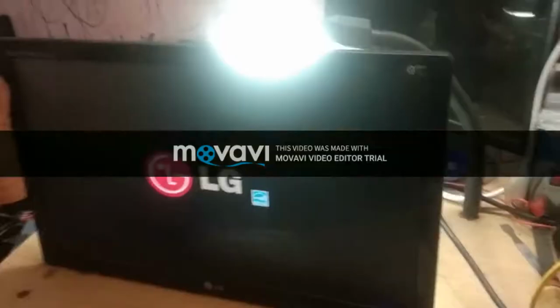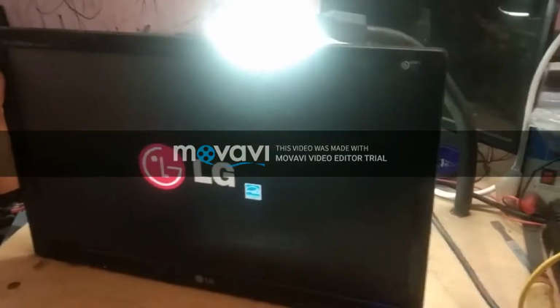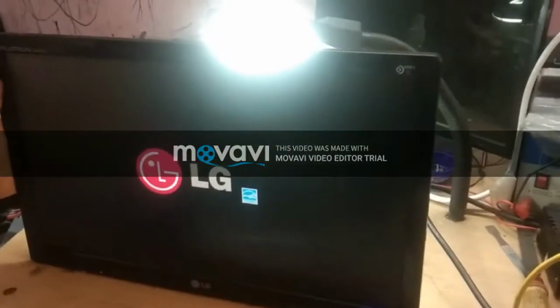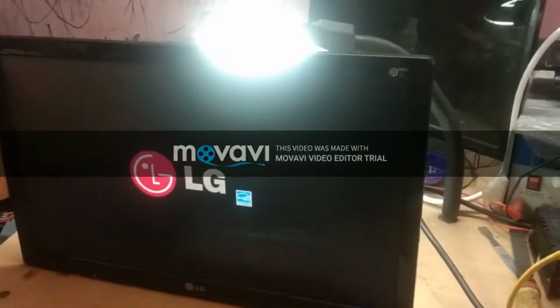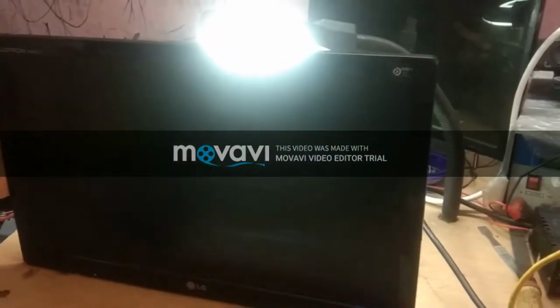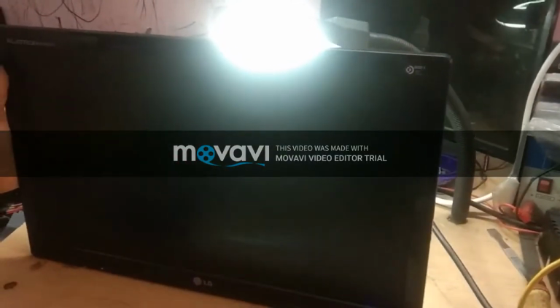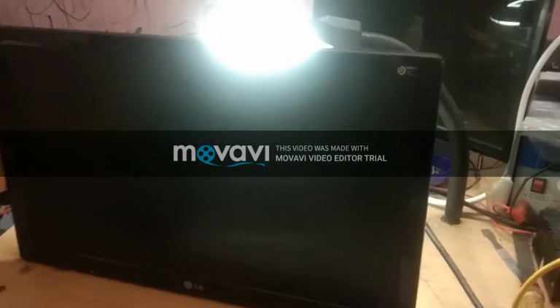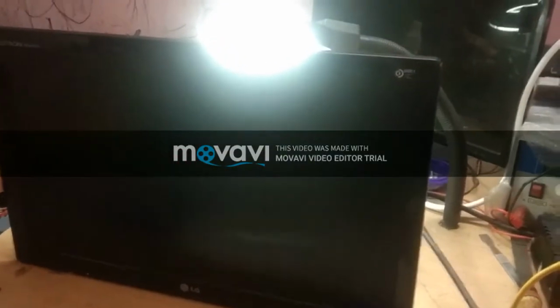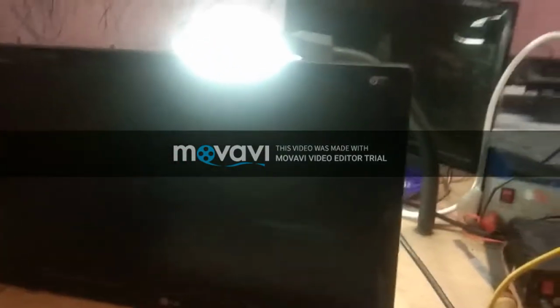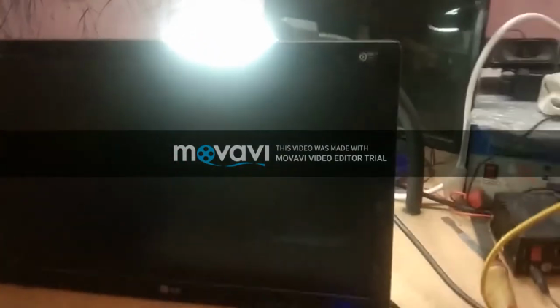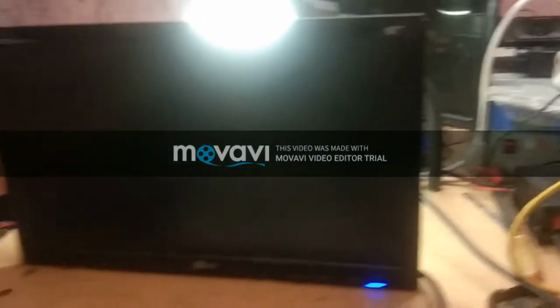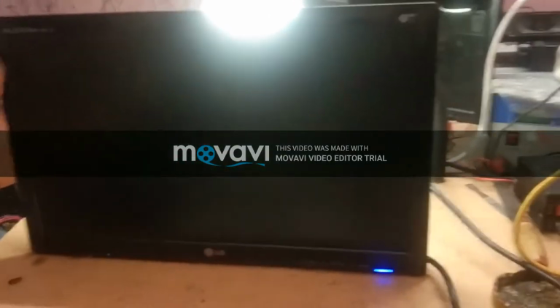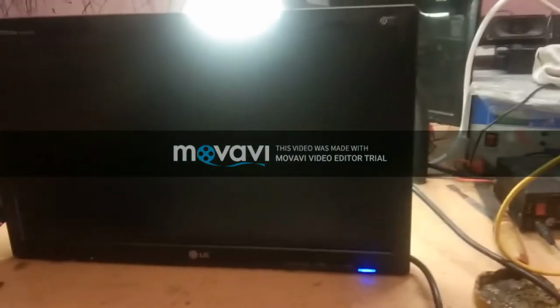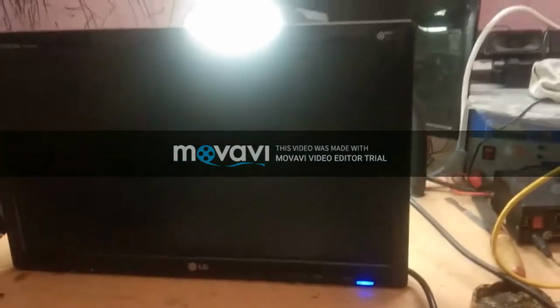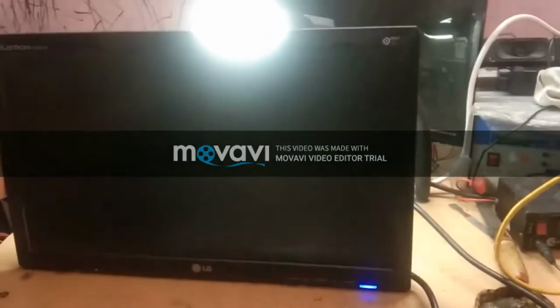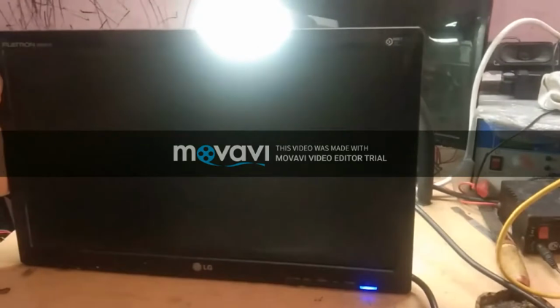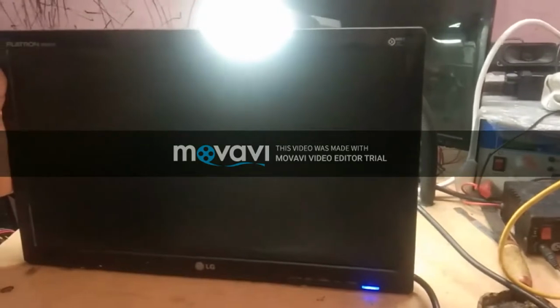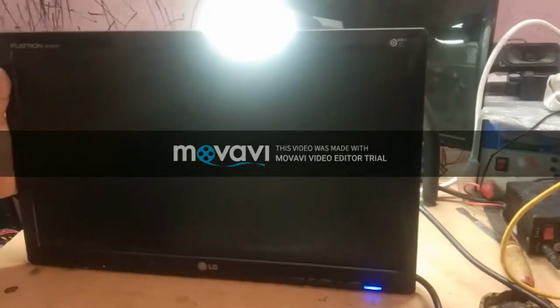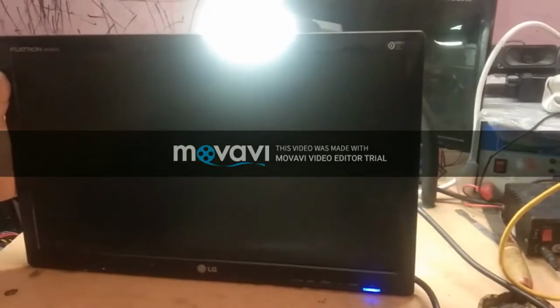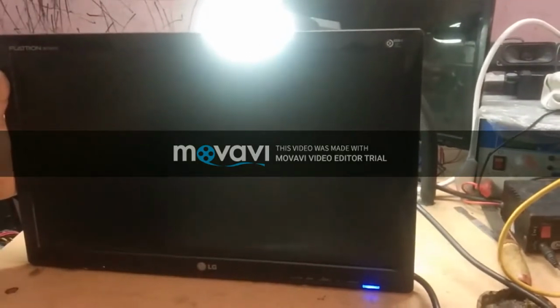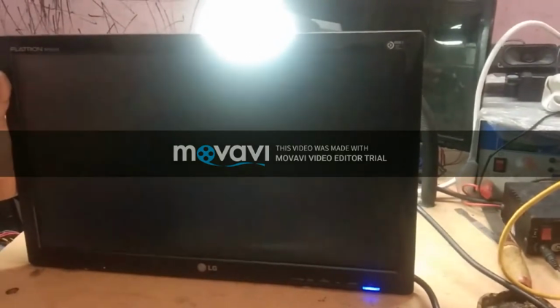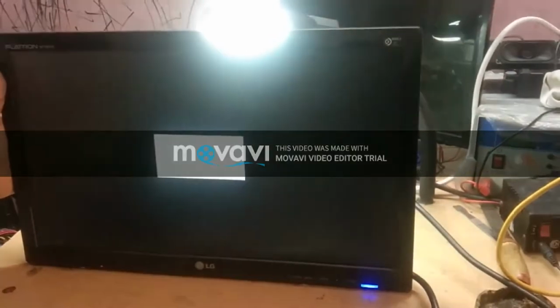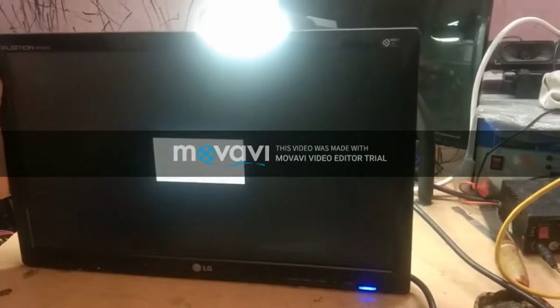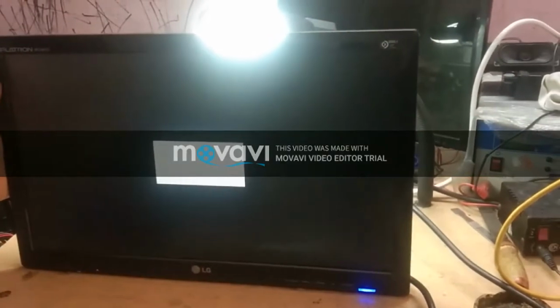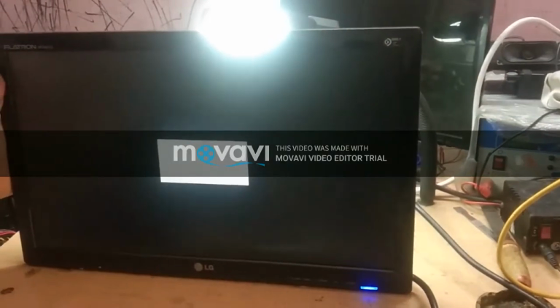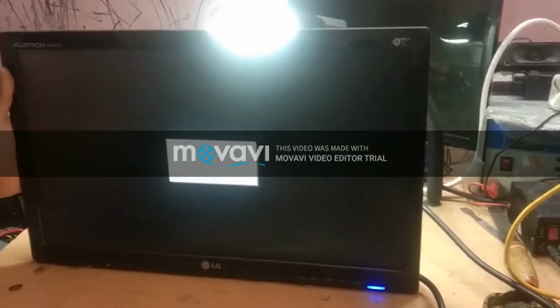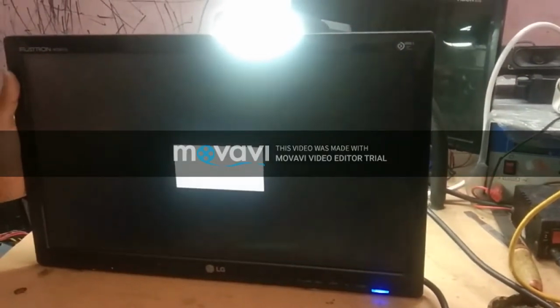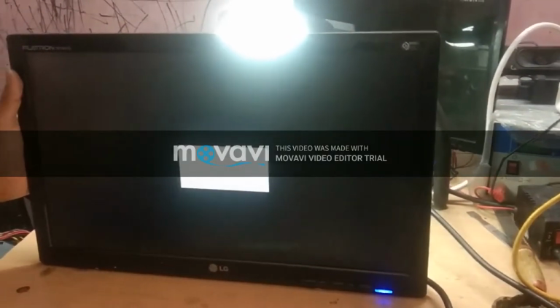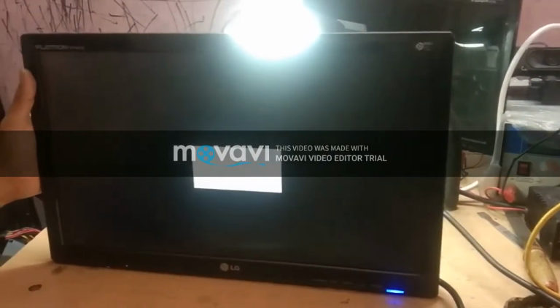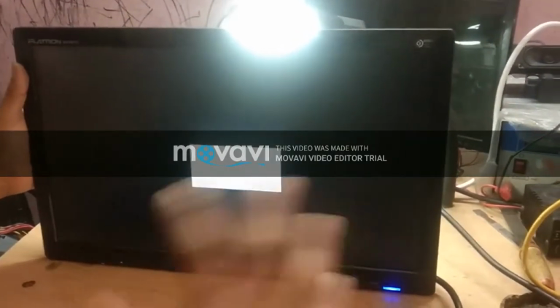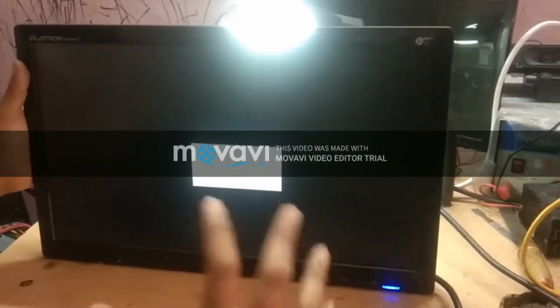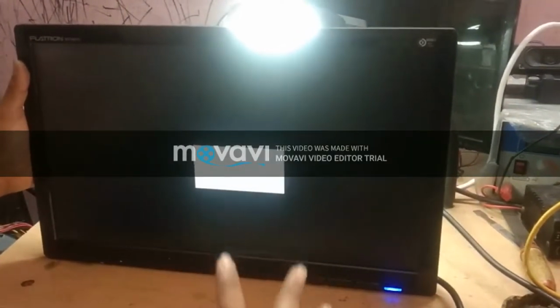Now it is okay. Because of those faulty filter capacitors, the display was not coming on.